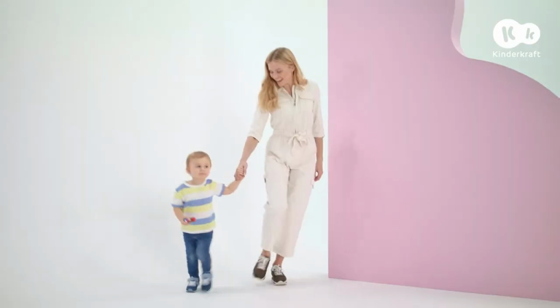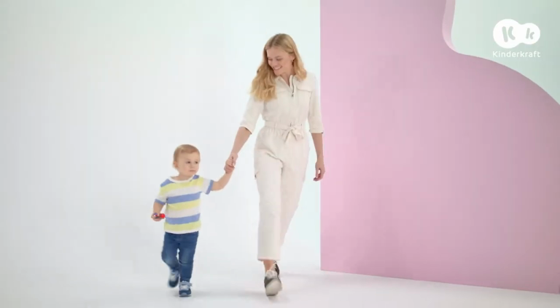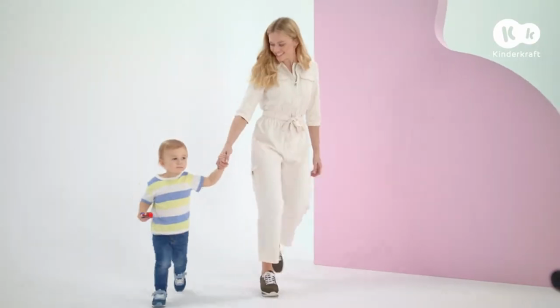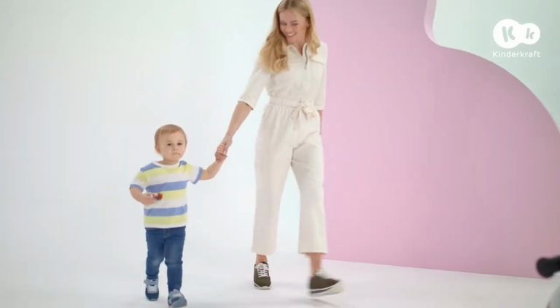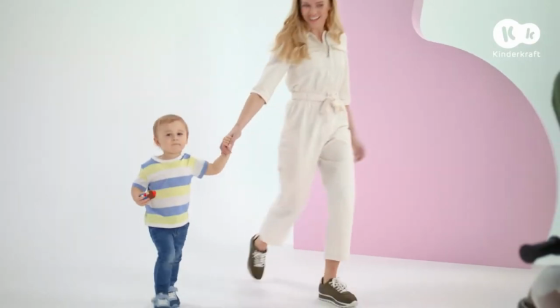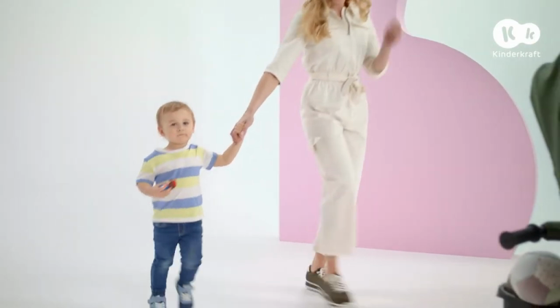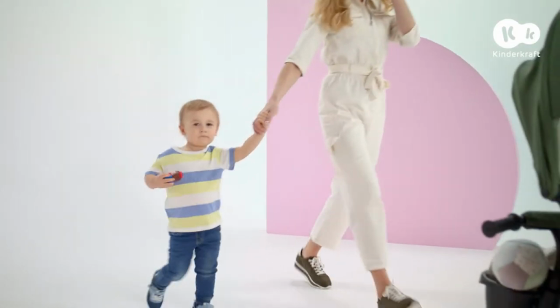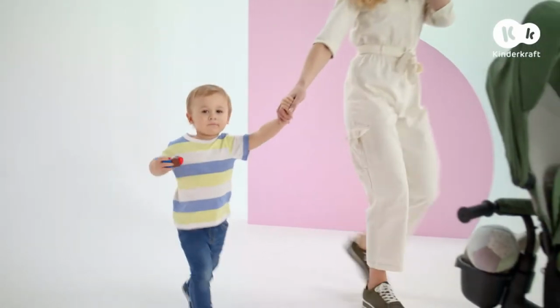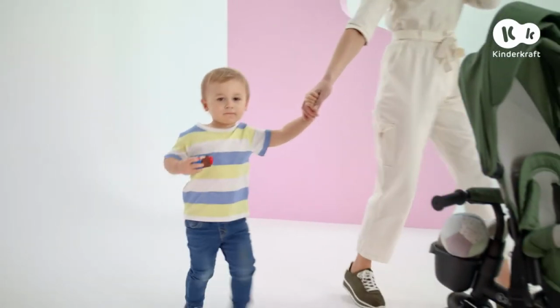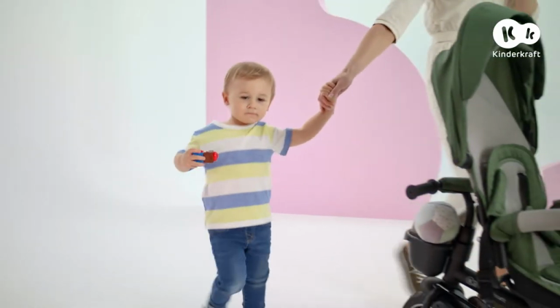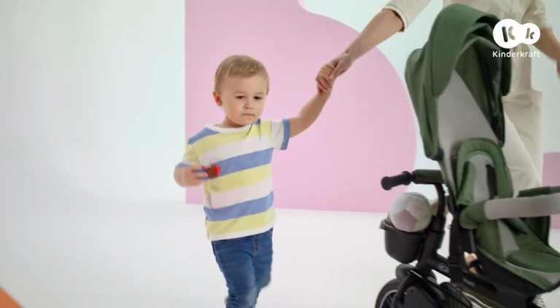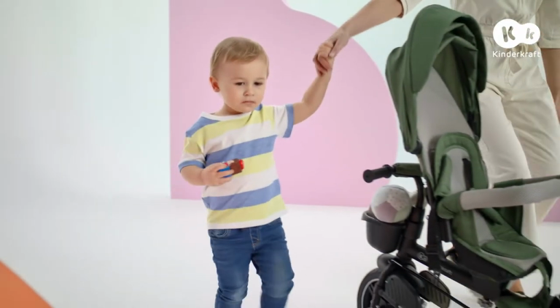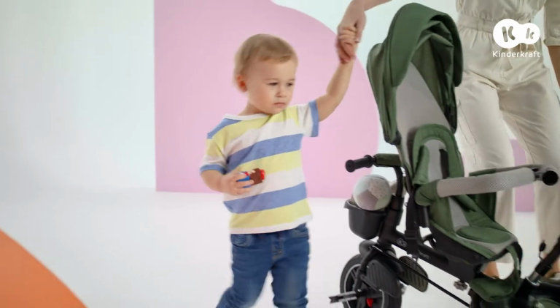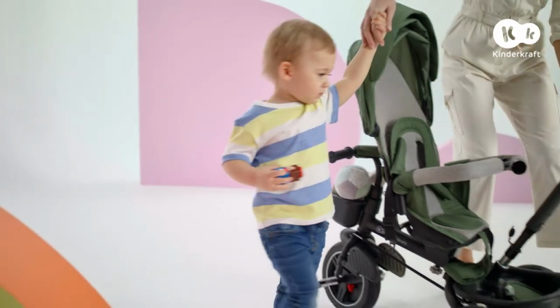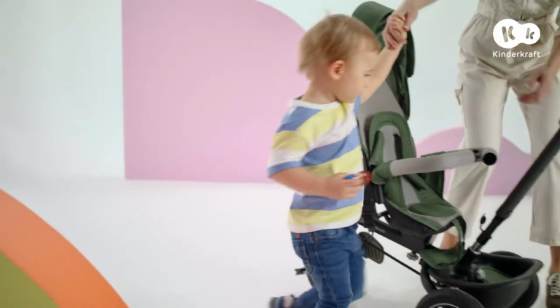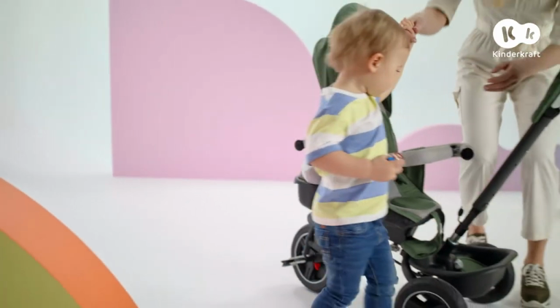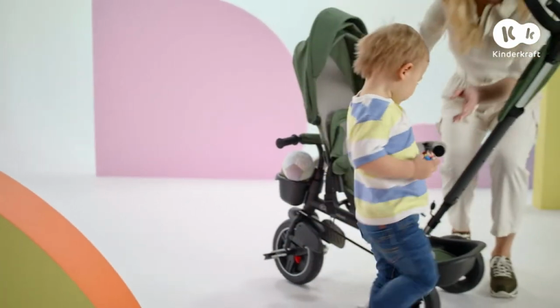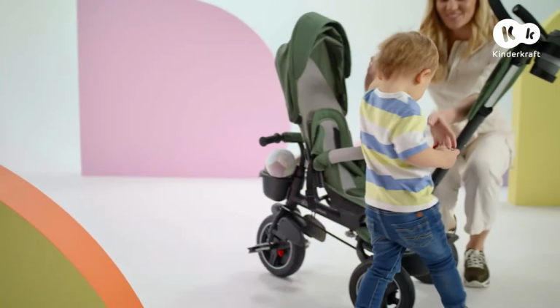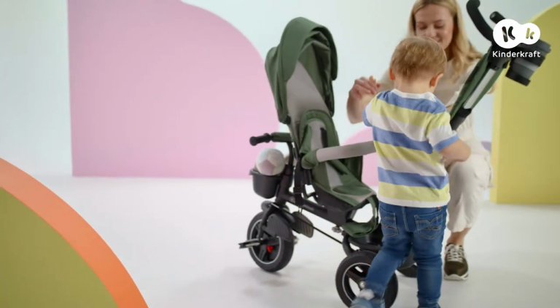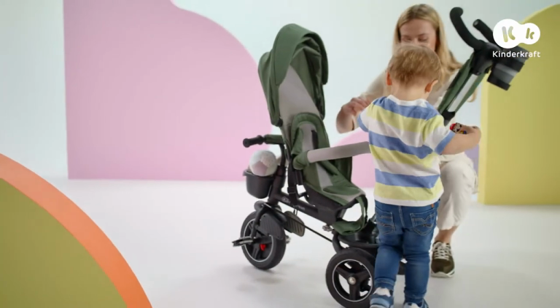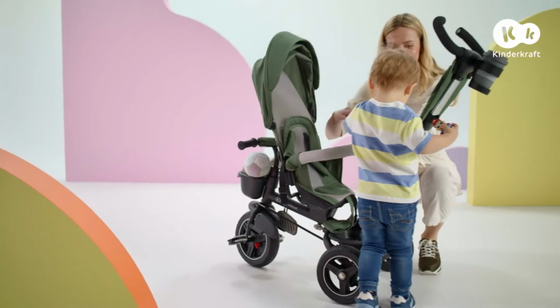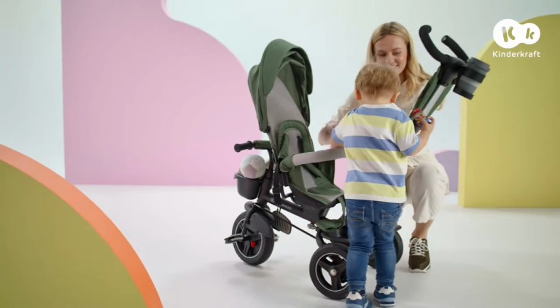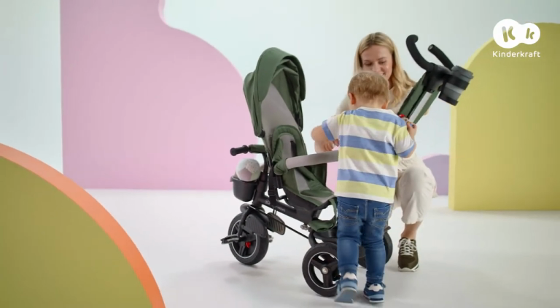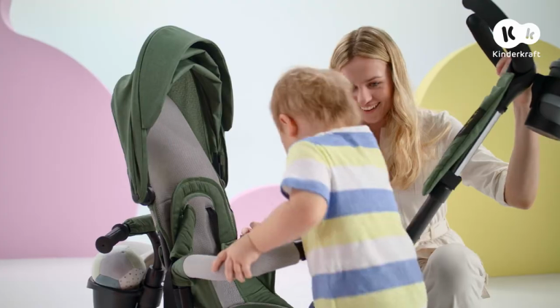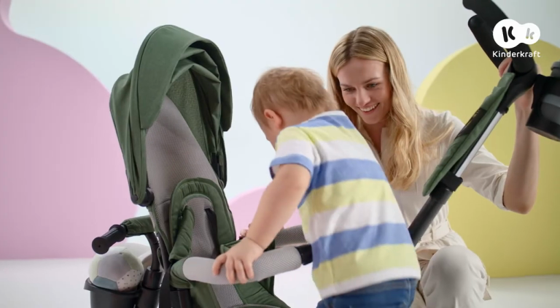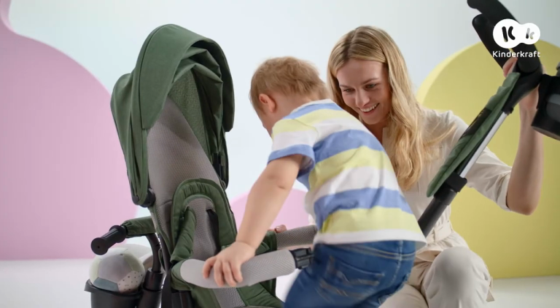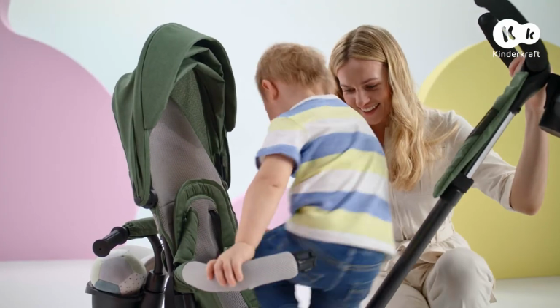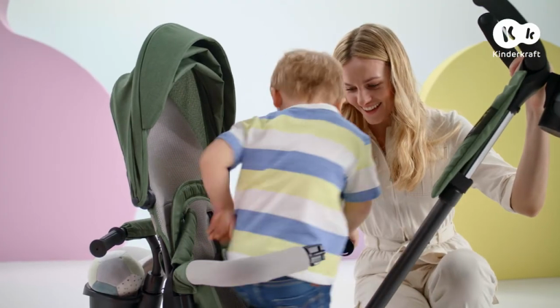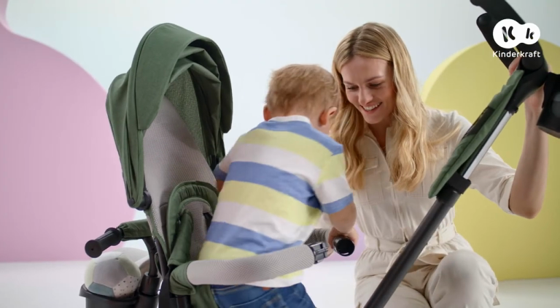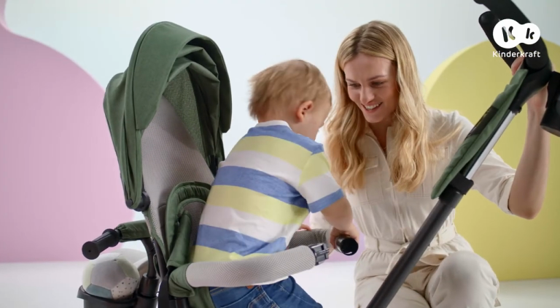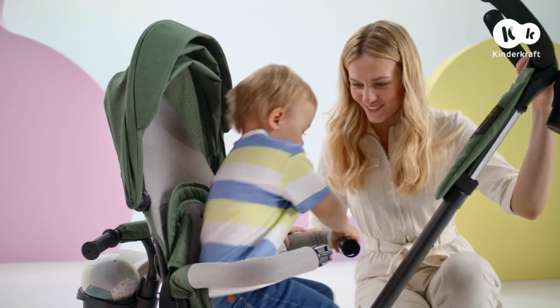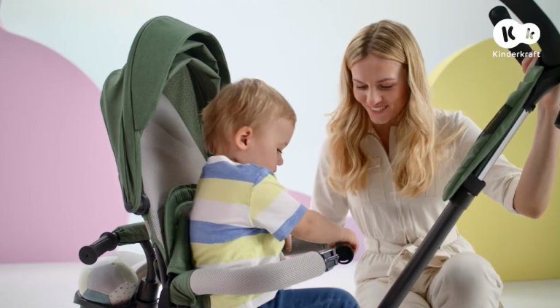Why did I choose SpinStep? Because it's a great alternative to a stroller and trike that'll serve you for many years. Jump in!